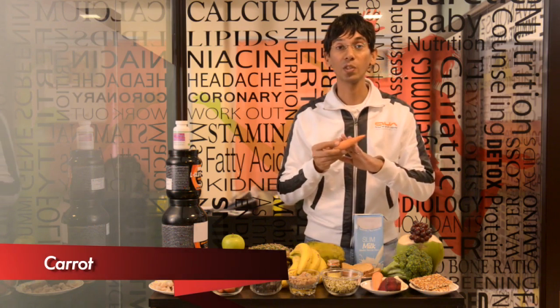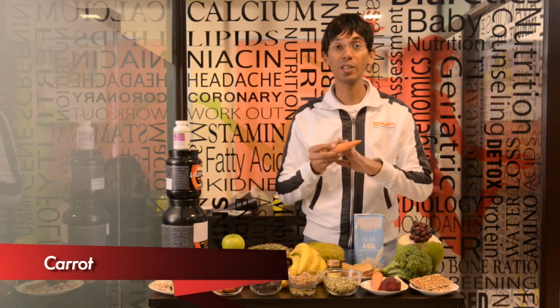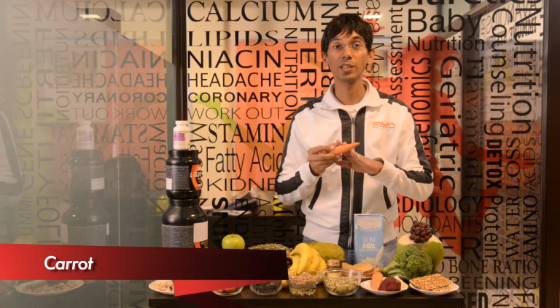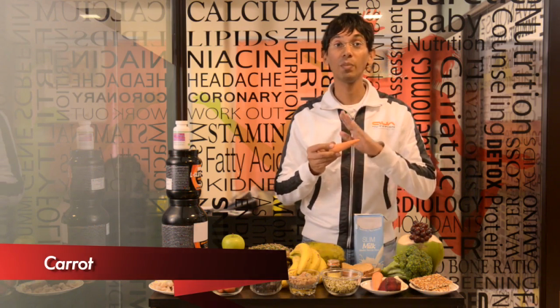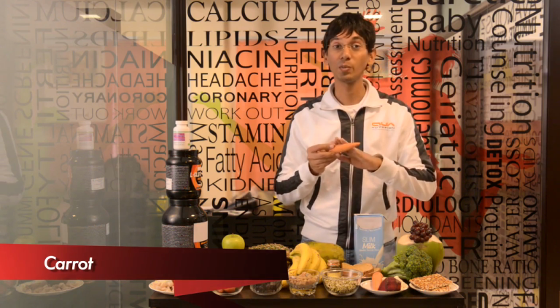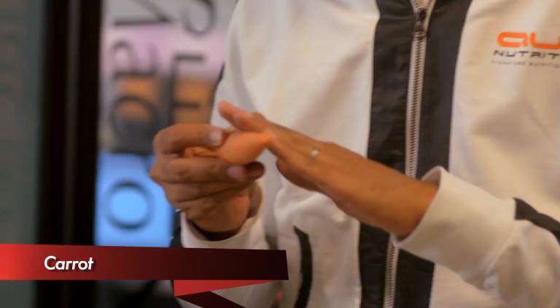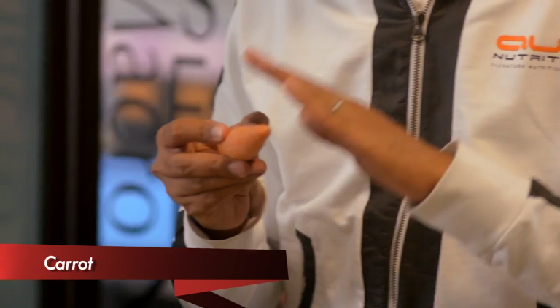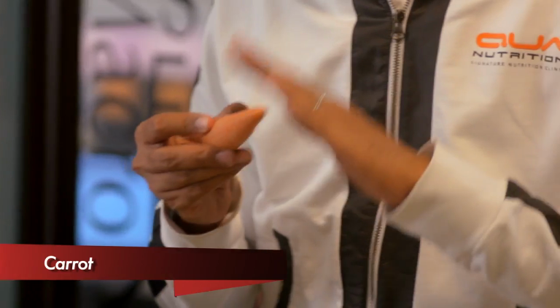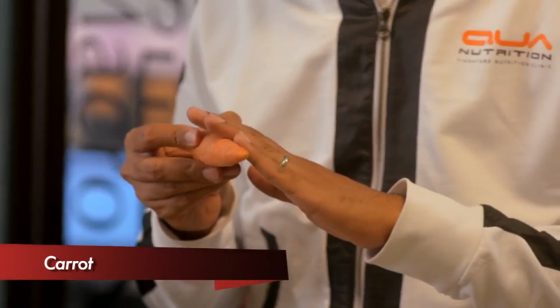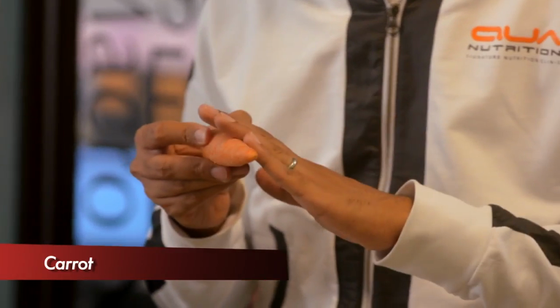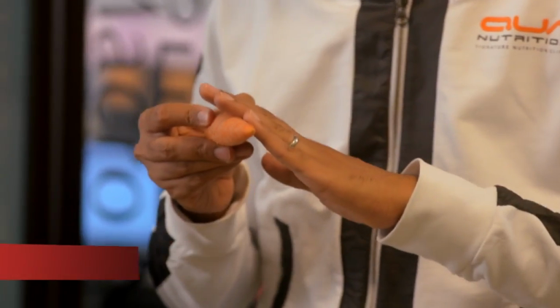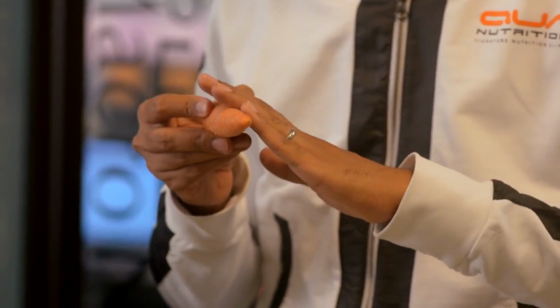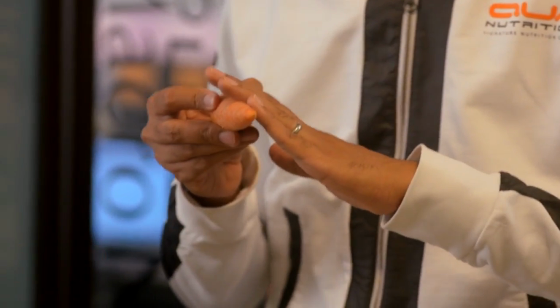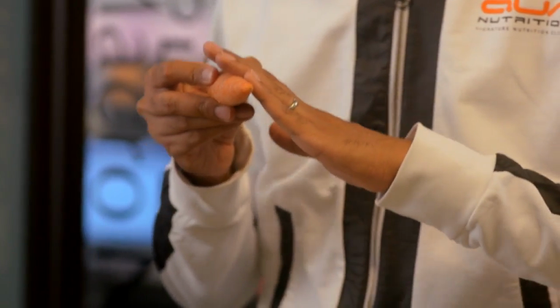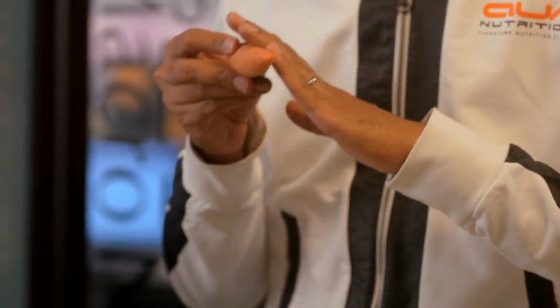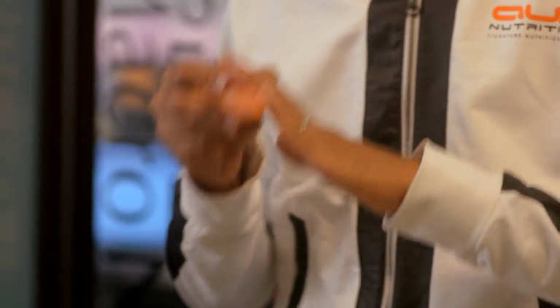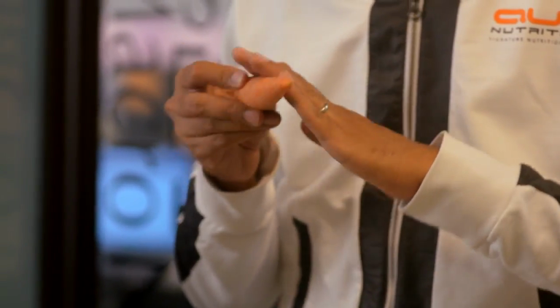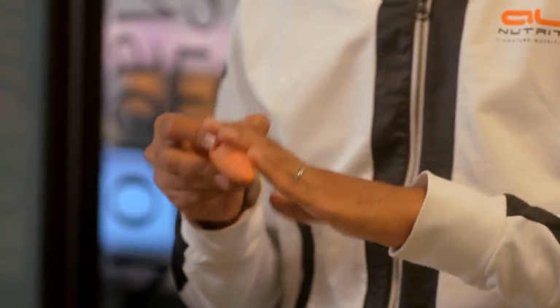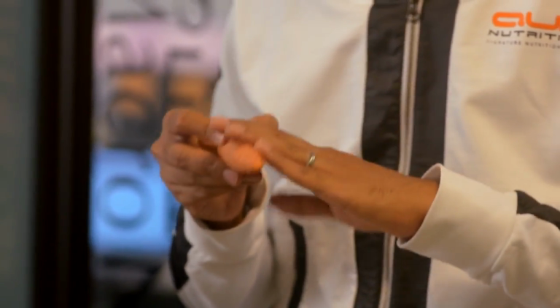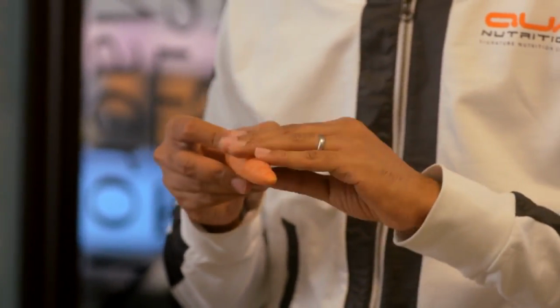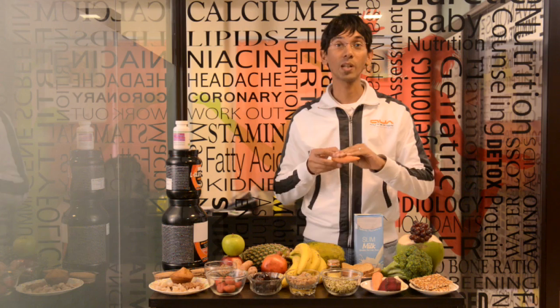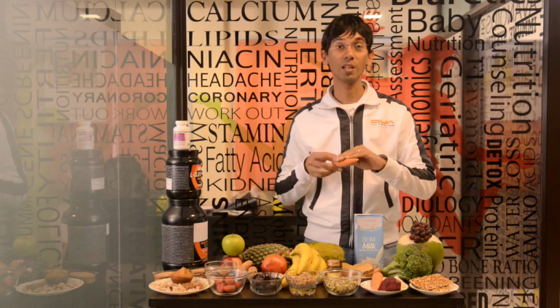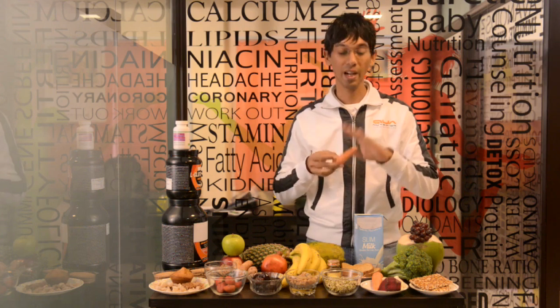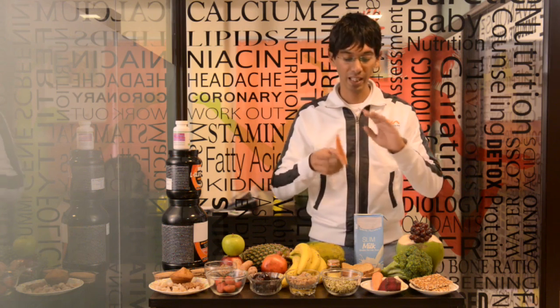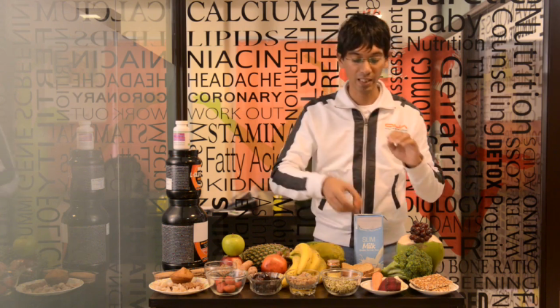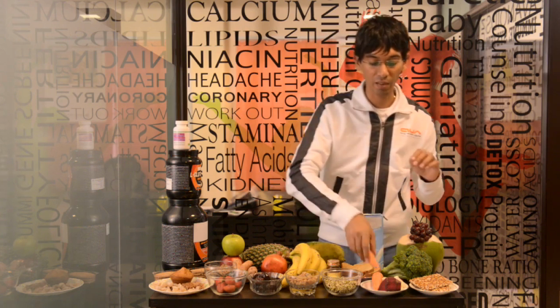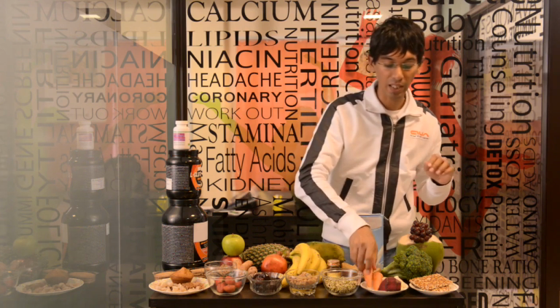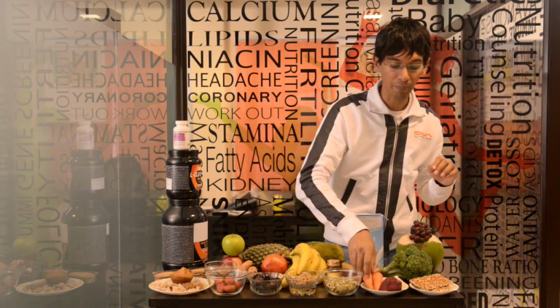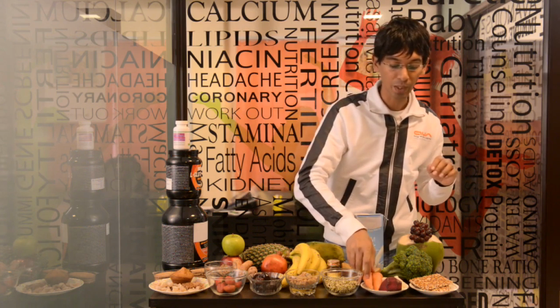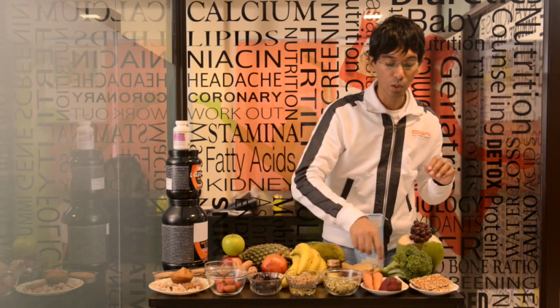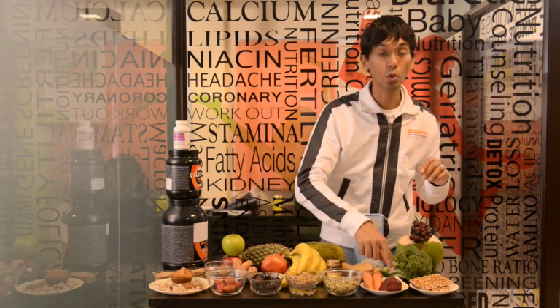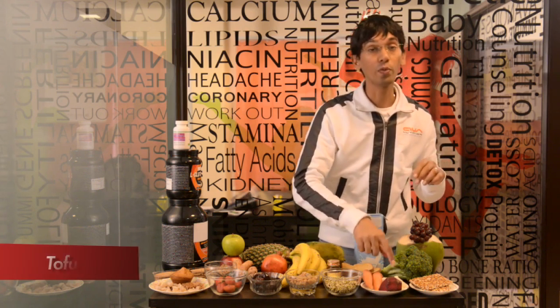Carrots are high in phosphorus. Phosphorus is really good for muscle firing at the end of the day.